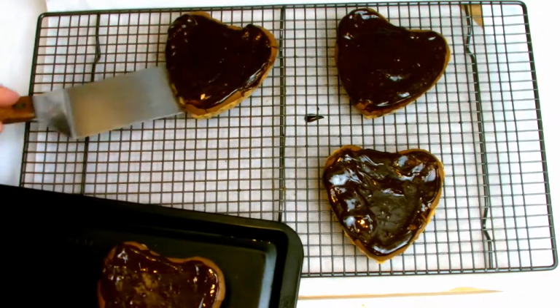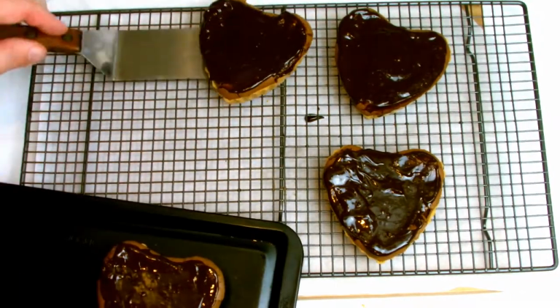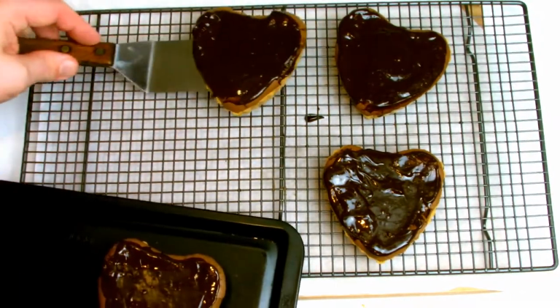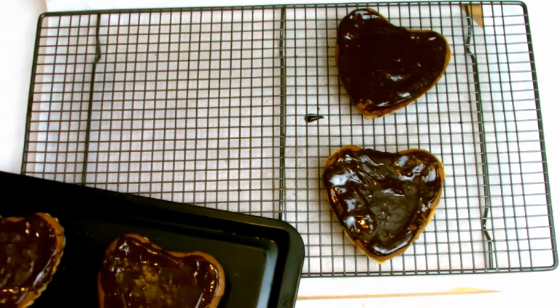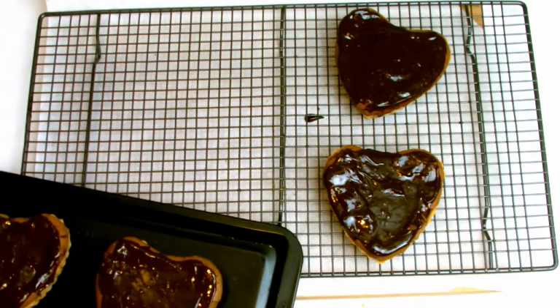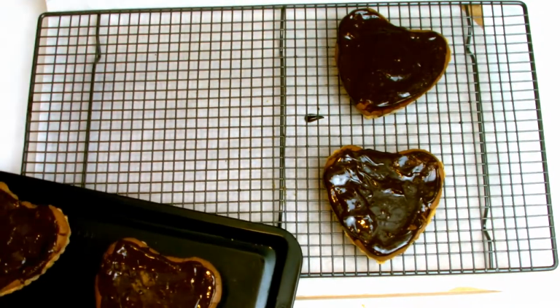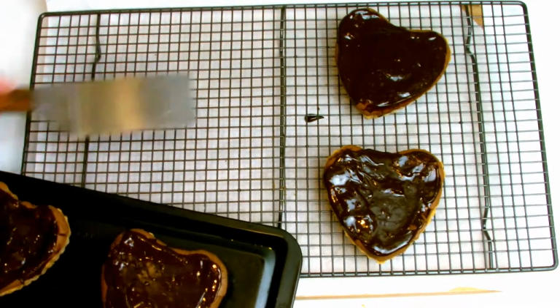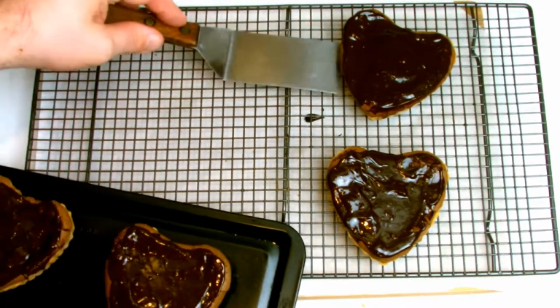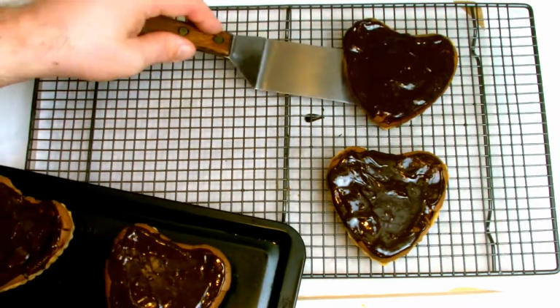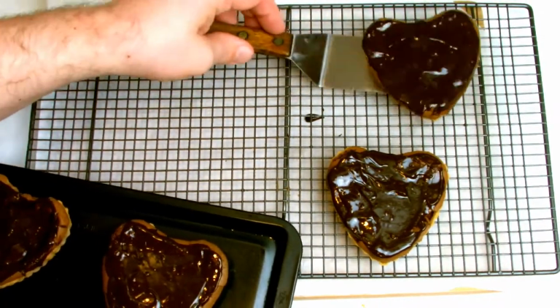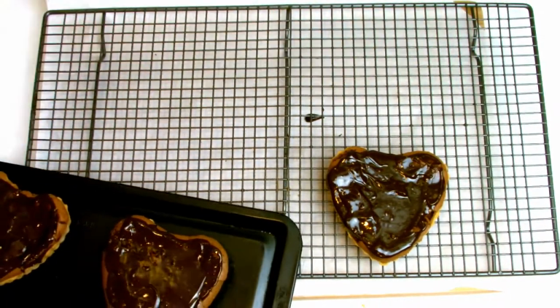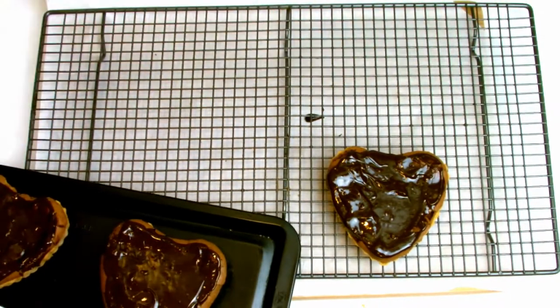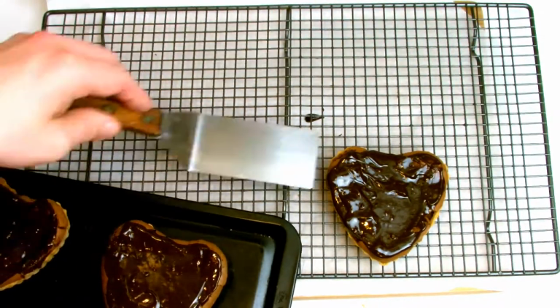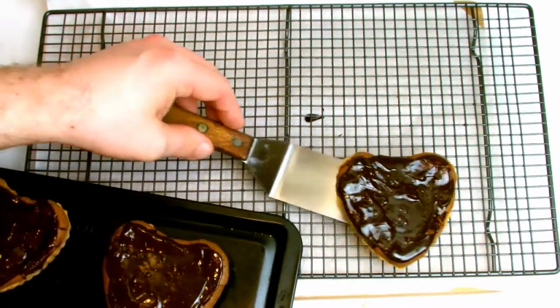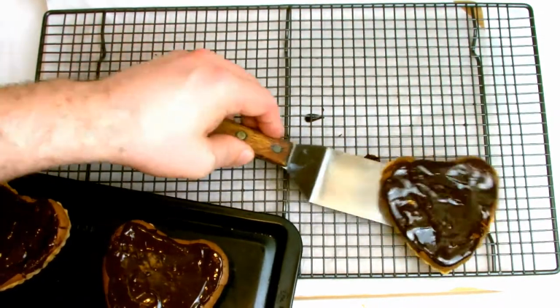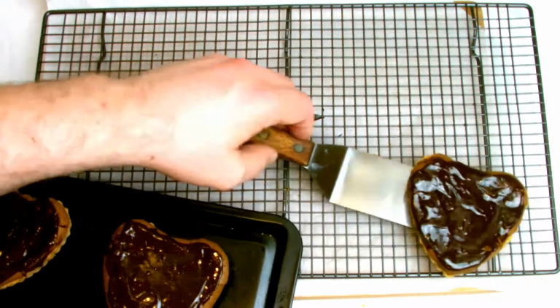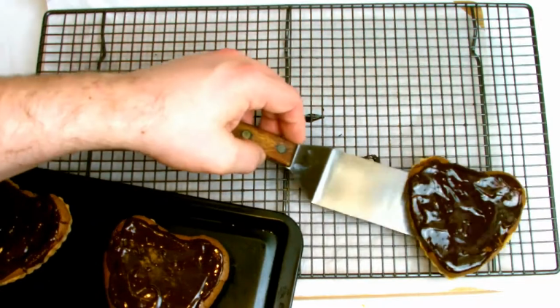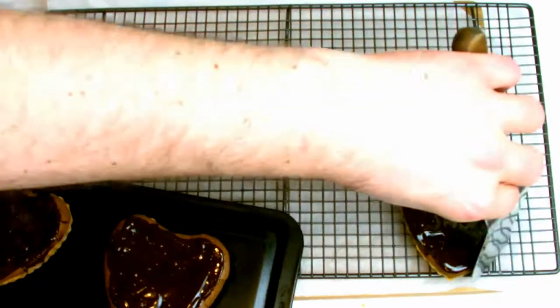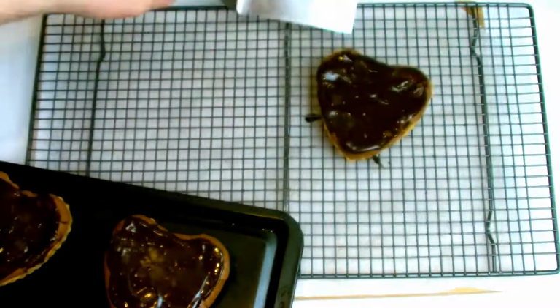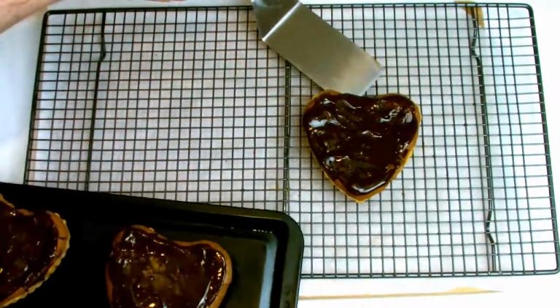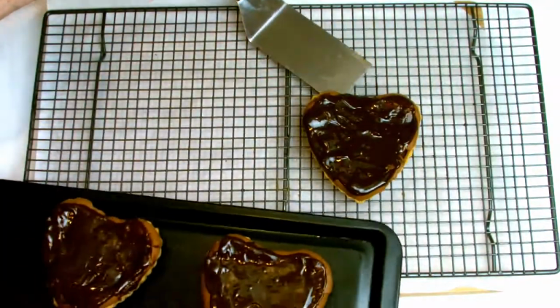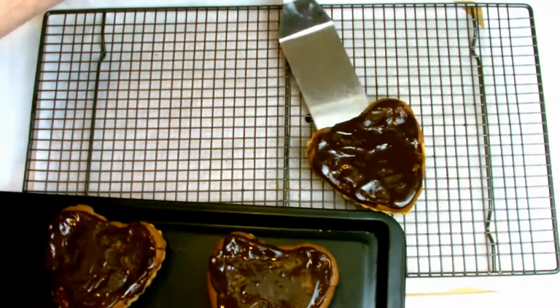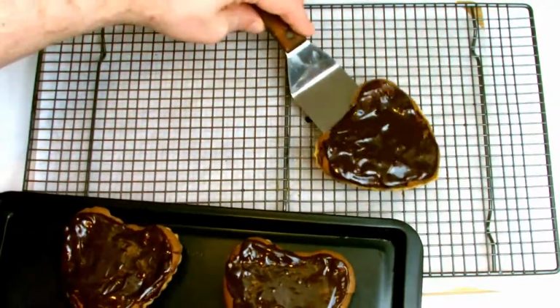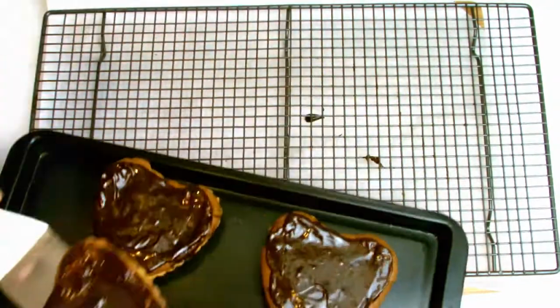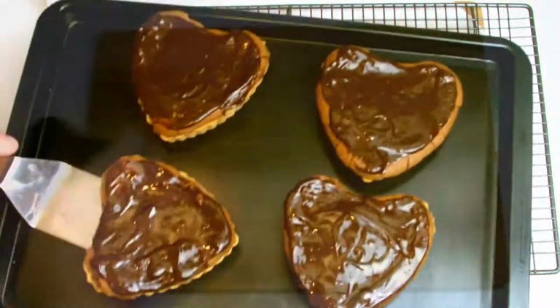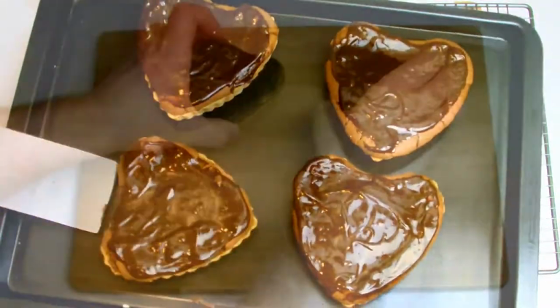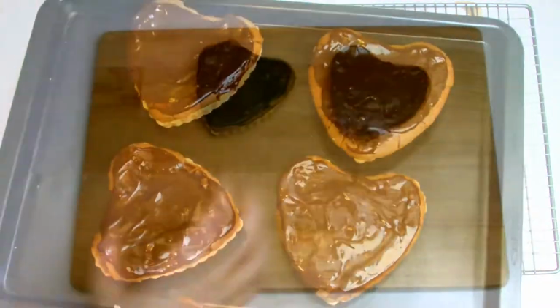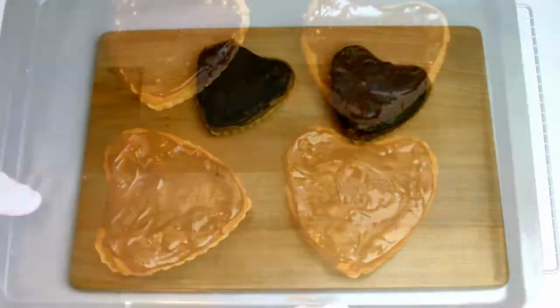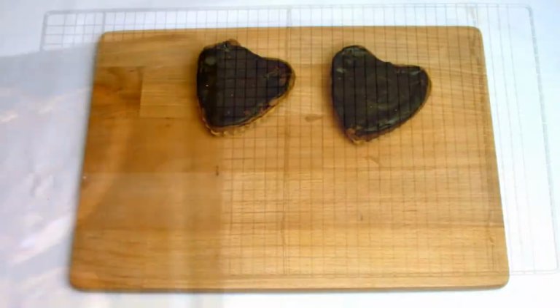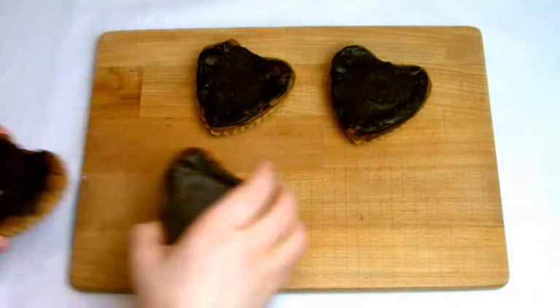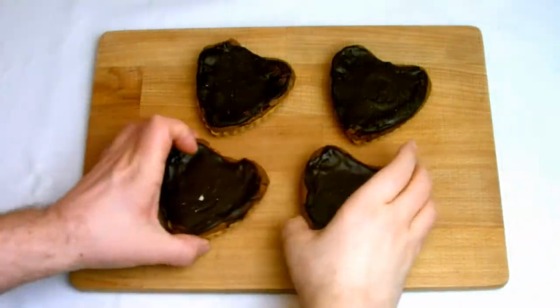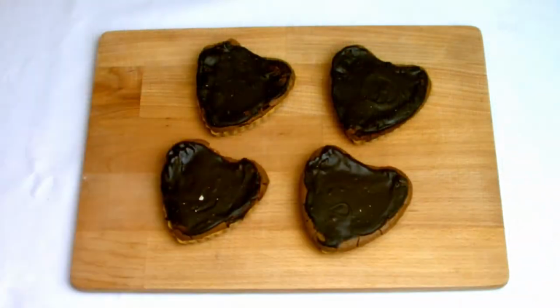When you are happy with how you have spread out your chocolate ganache, put the tarts into the fridge to chill completely.